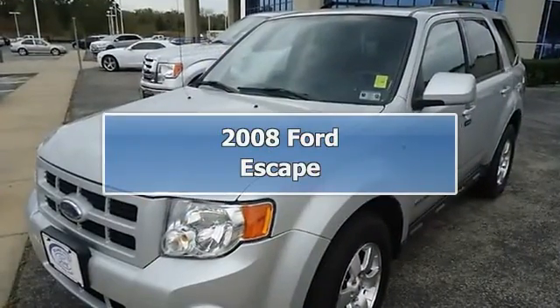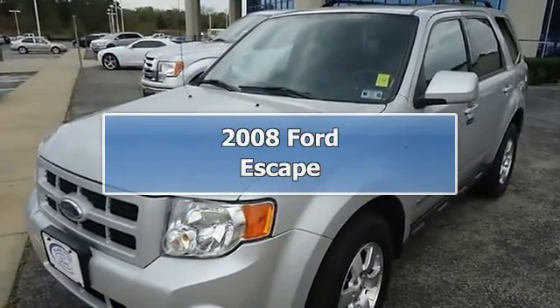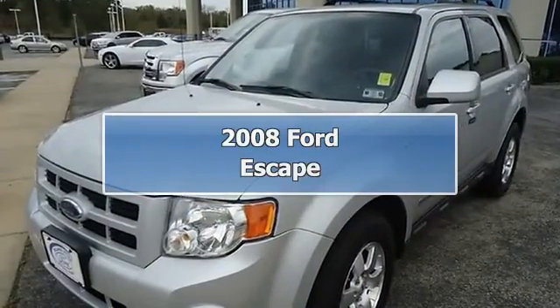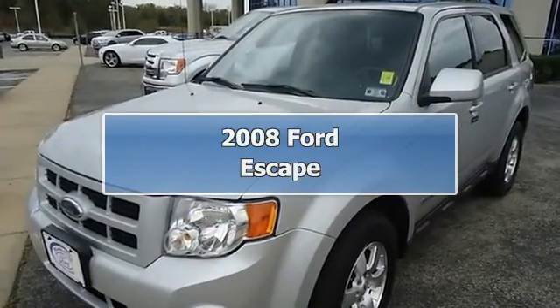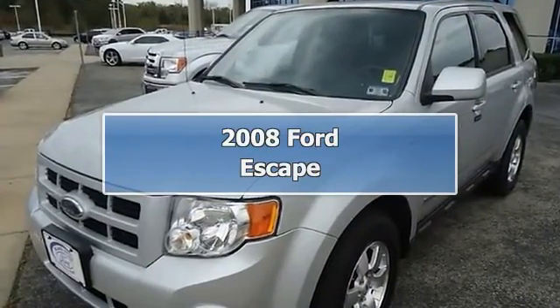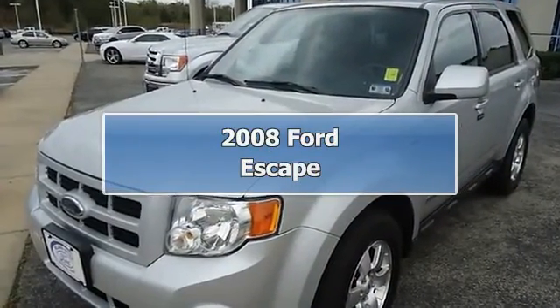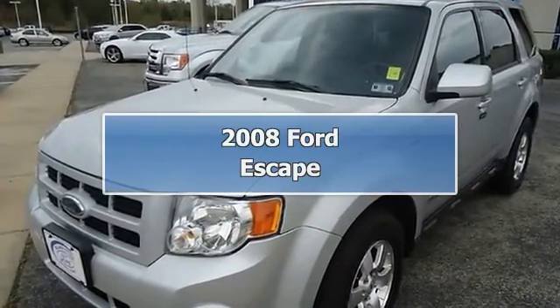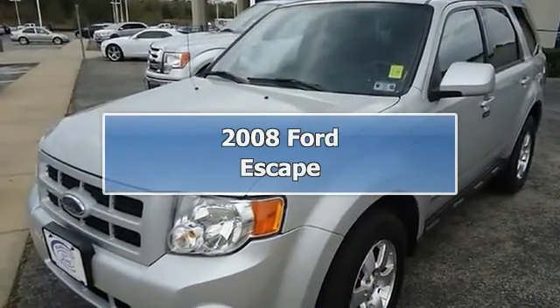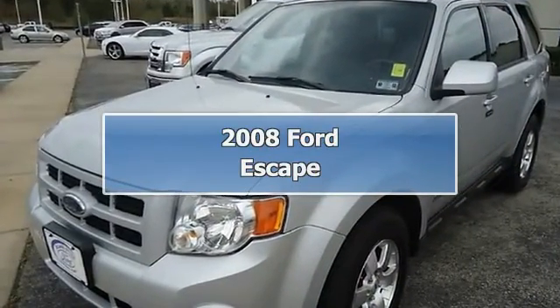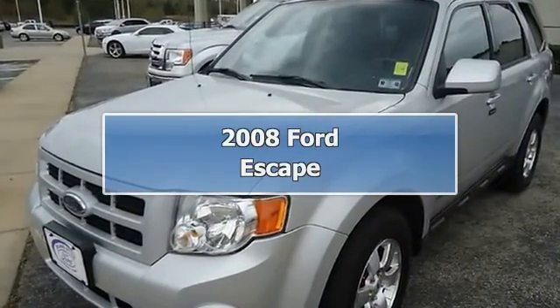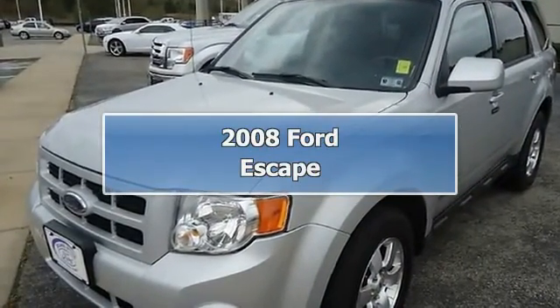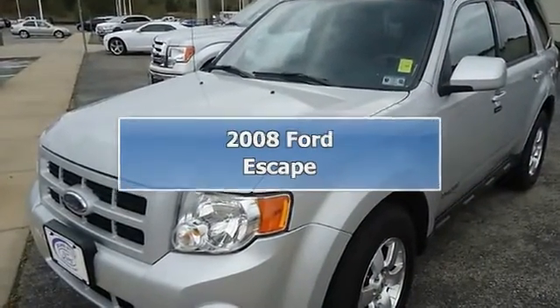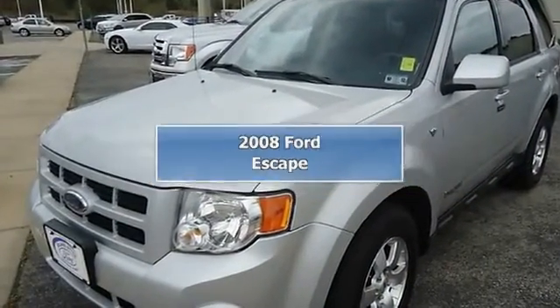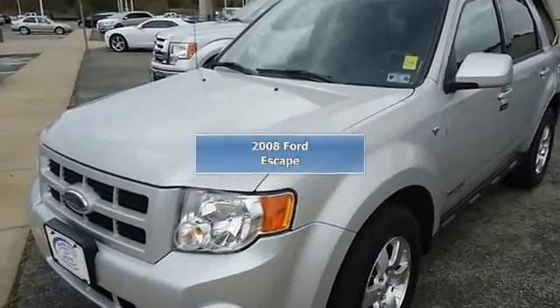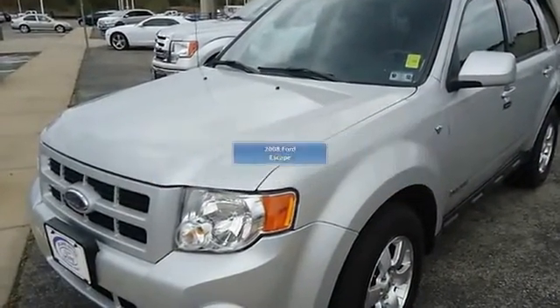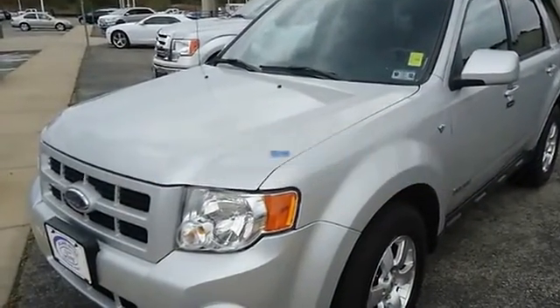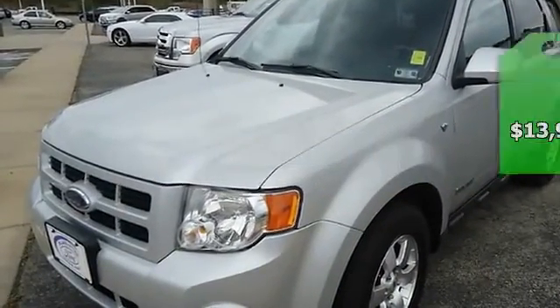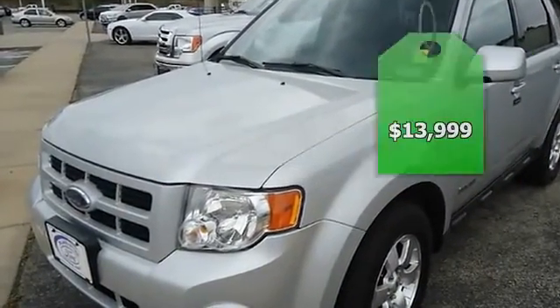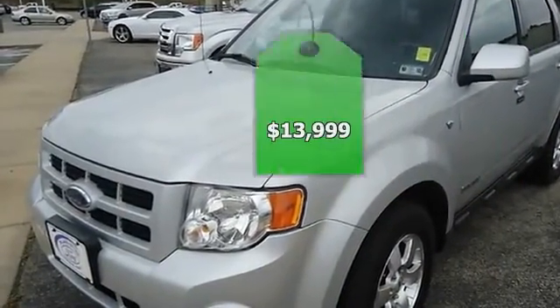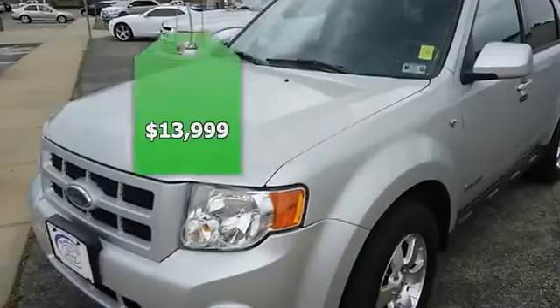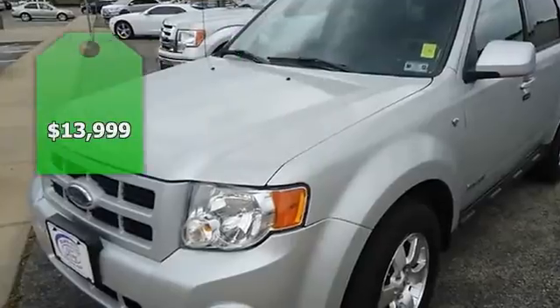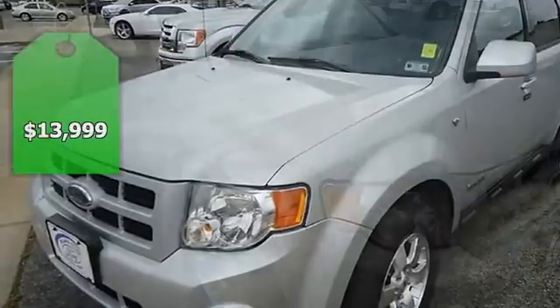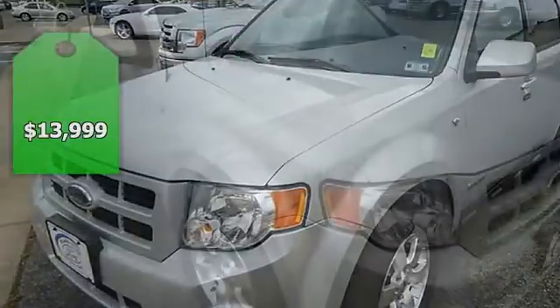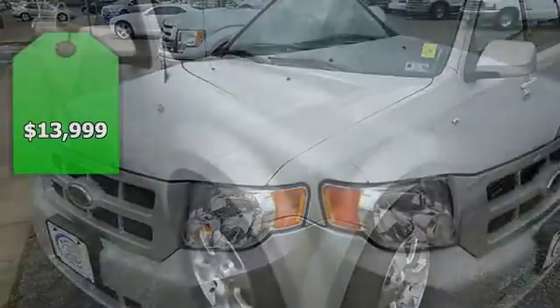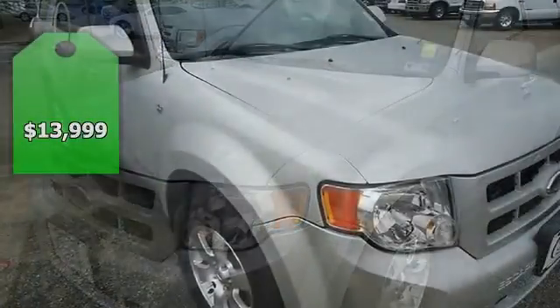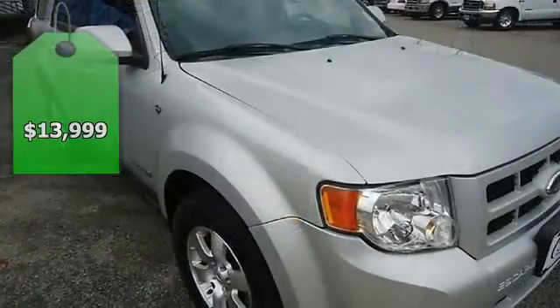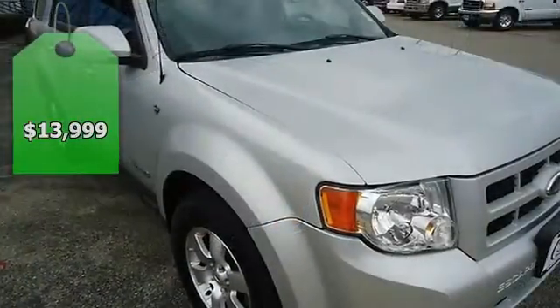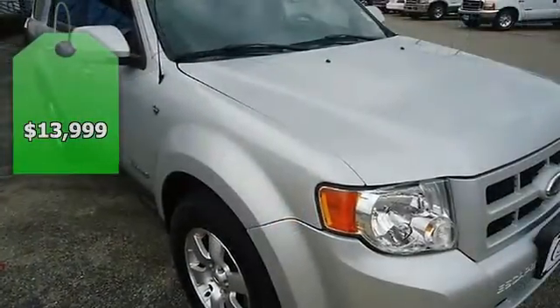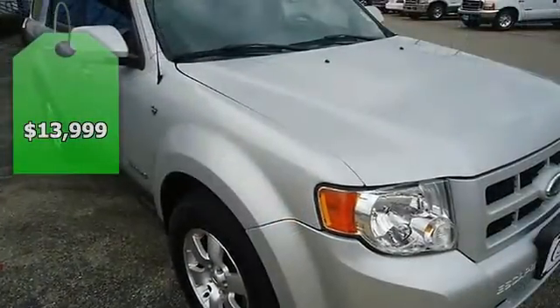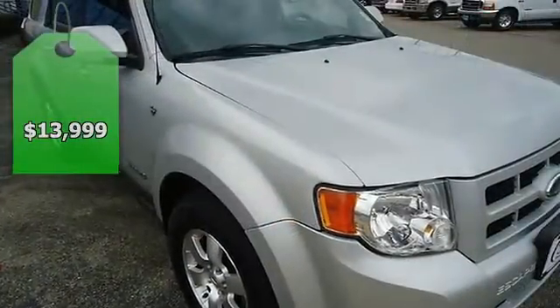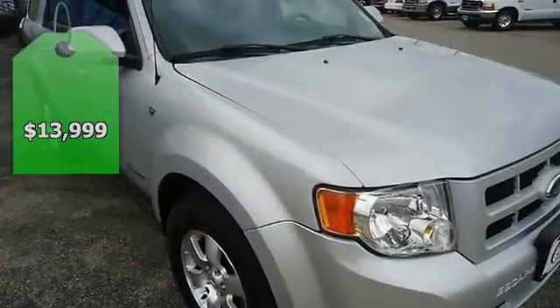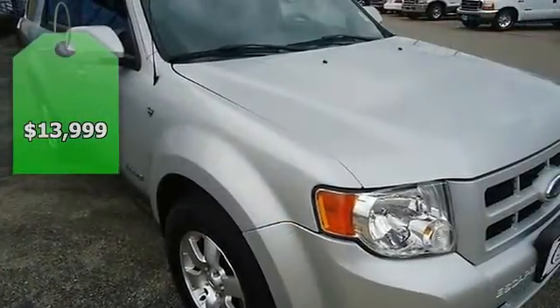2008 Ford Escape Limited. One owner, purchased with automatic transmission at this dealership.